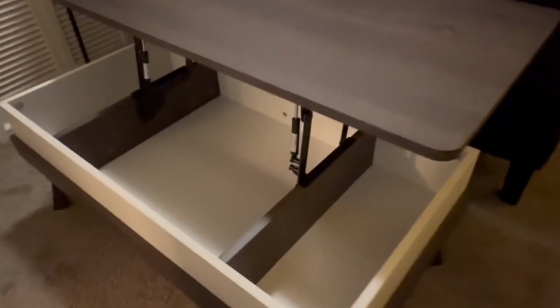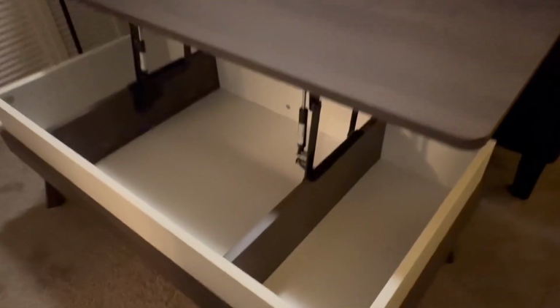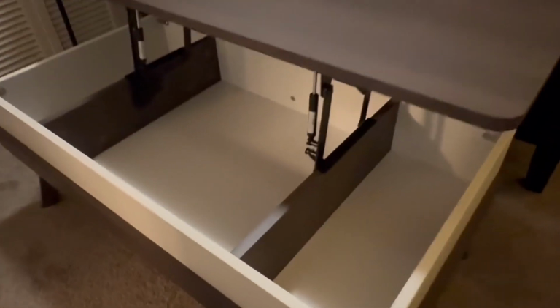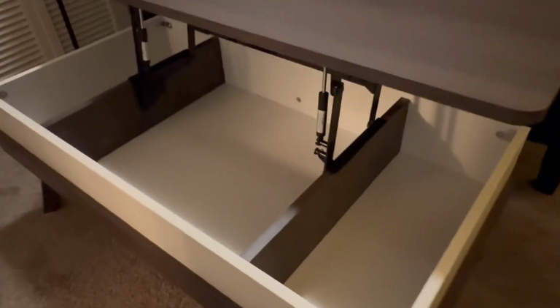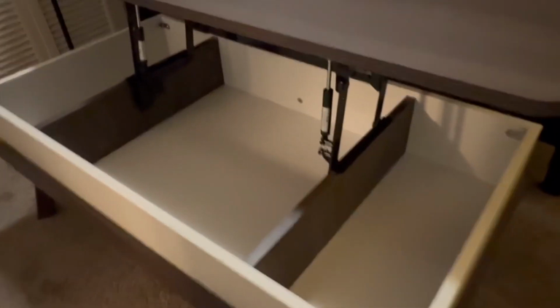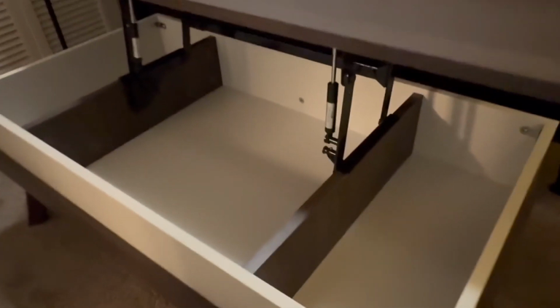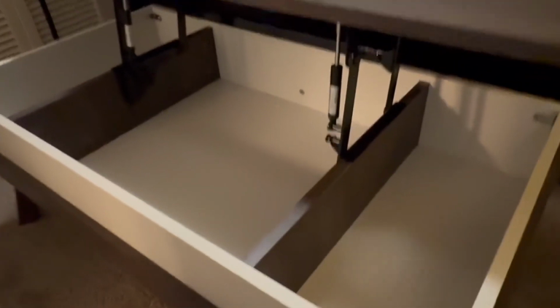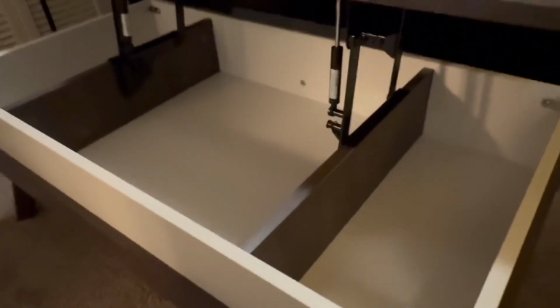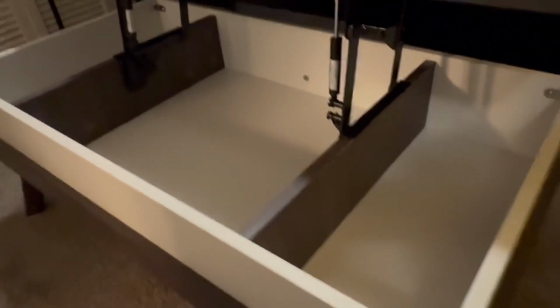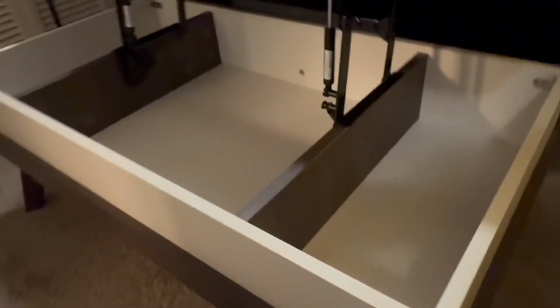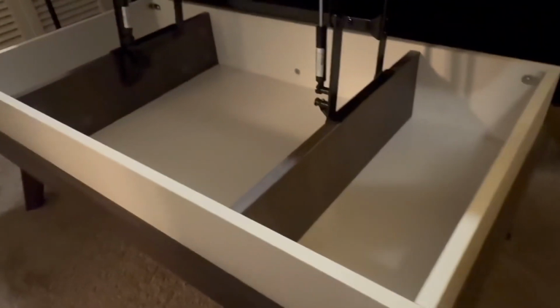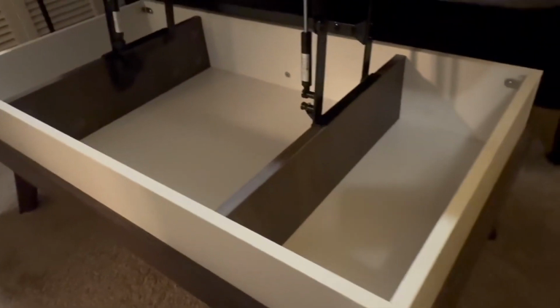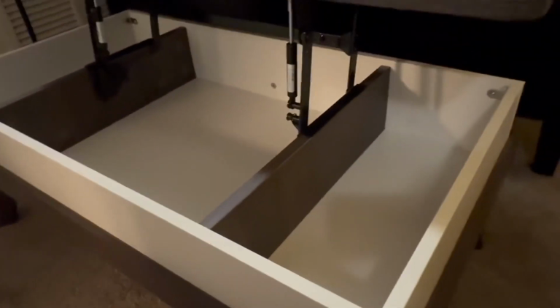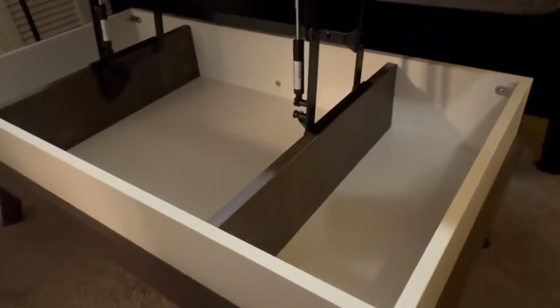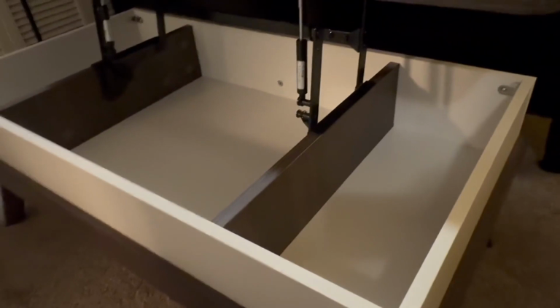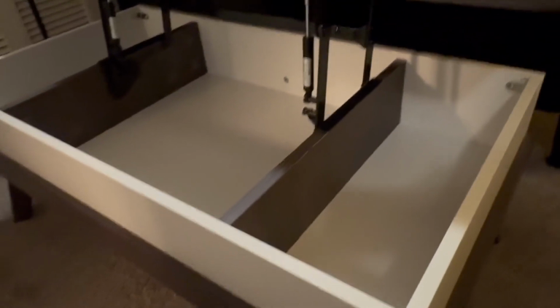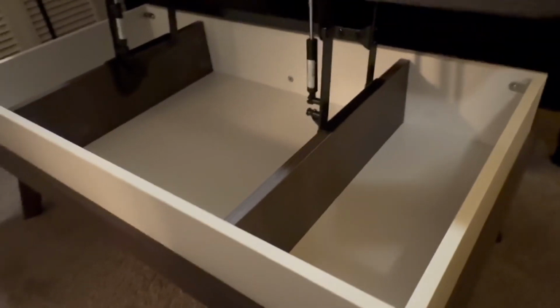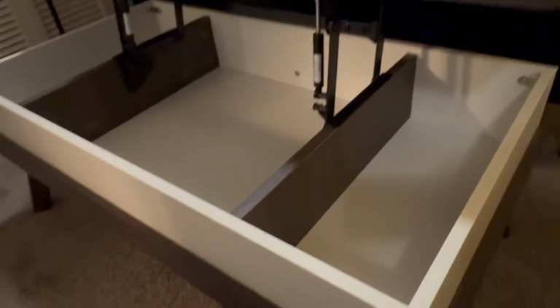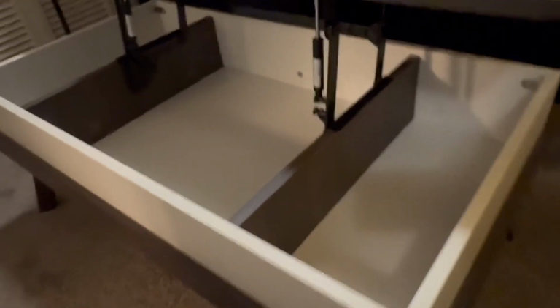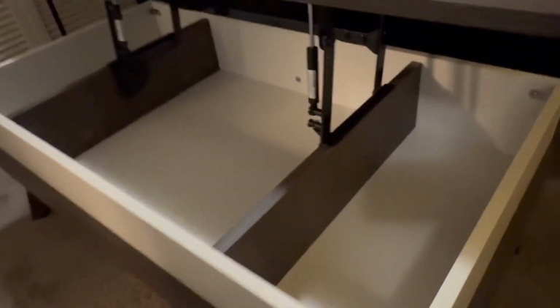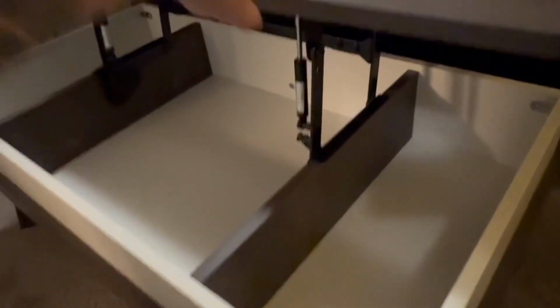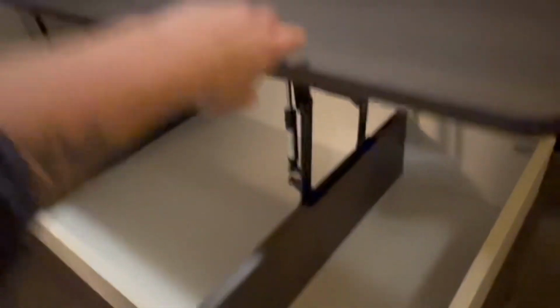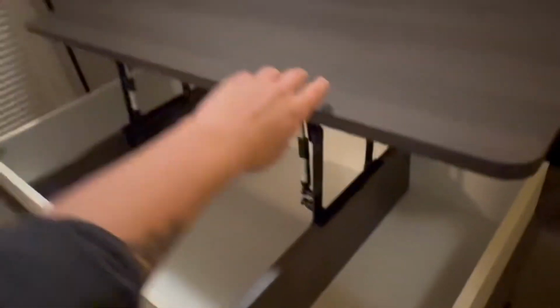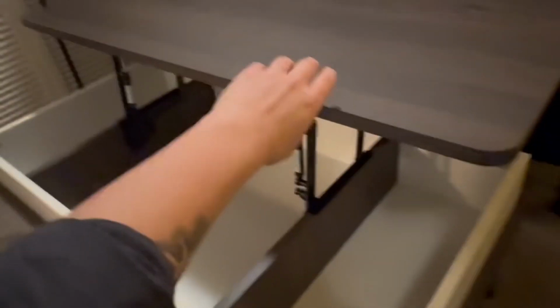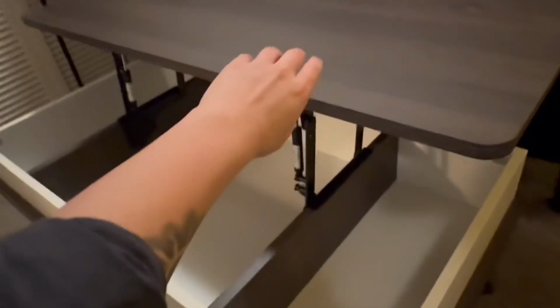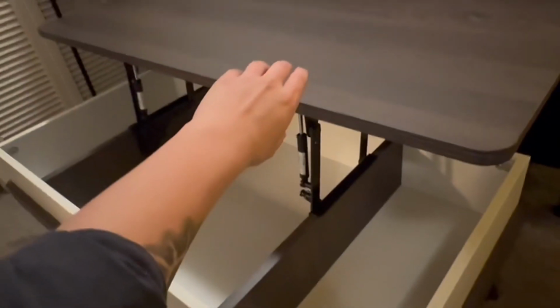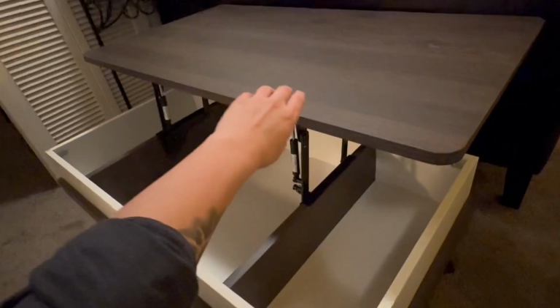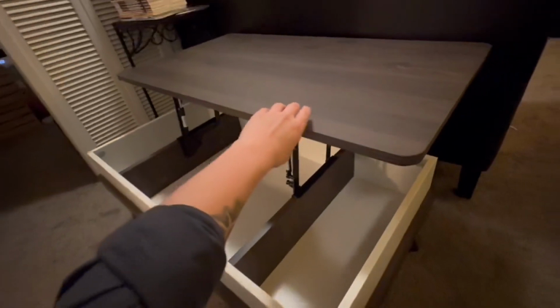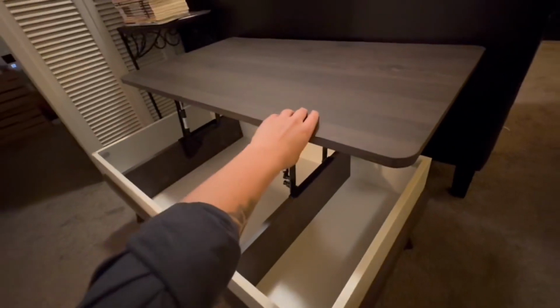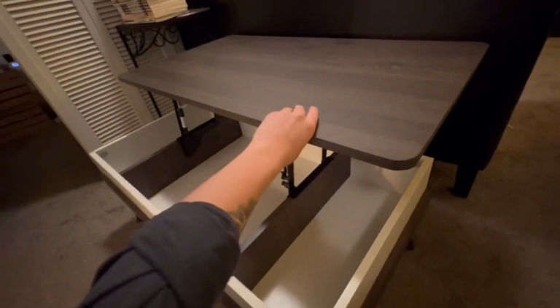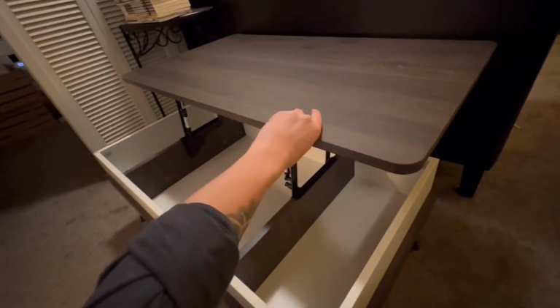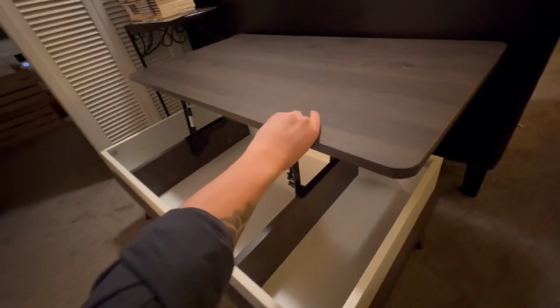You can pick this table up in seven different colors that will match the decor of your home. This is the charcoal oak.